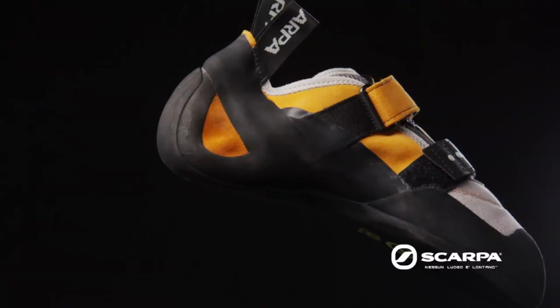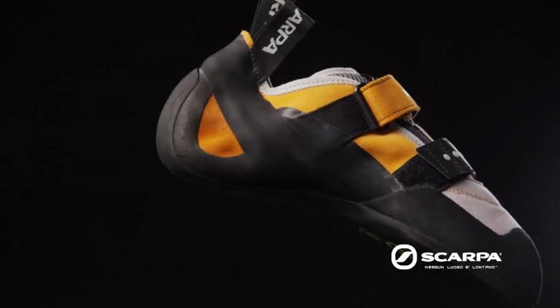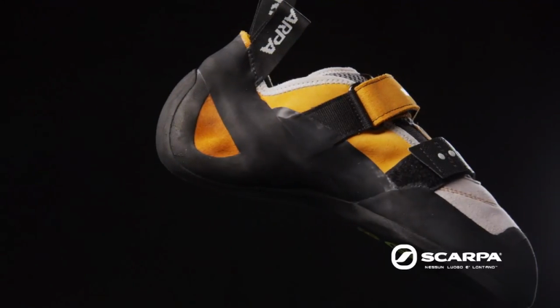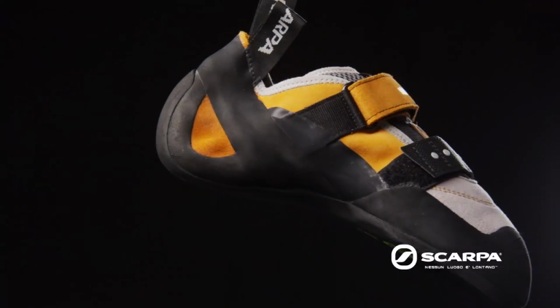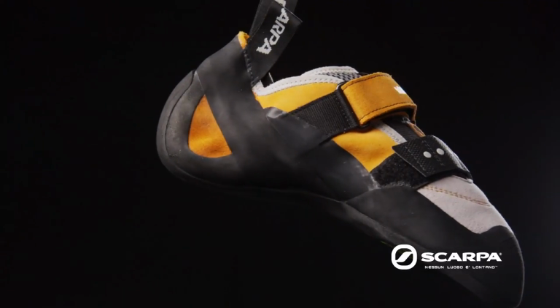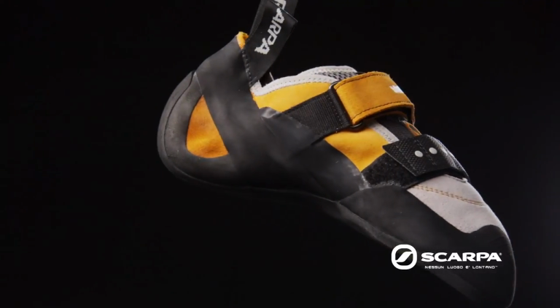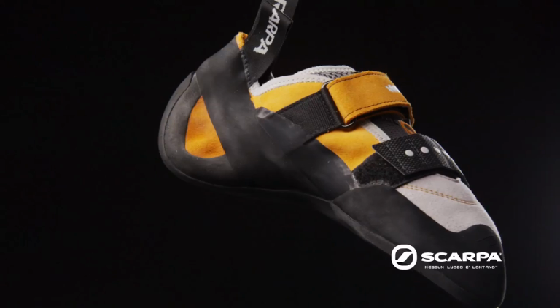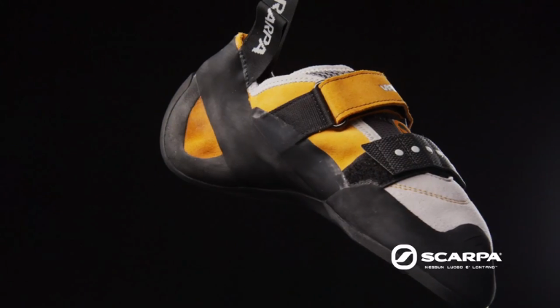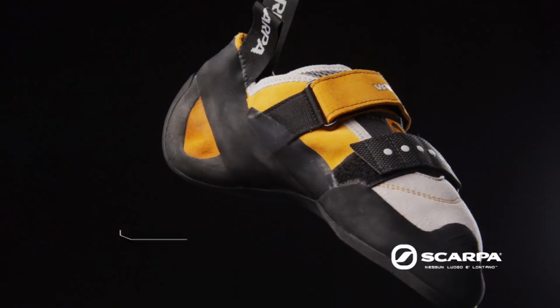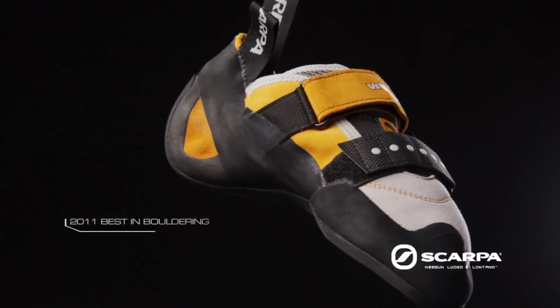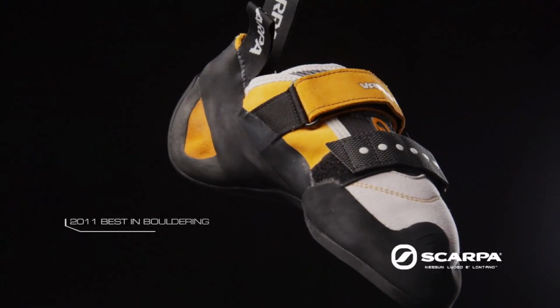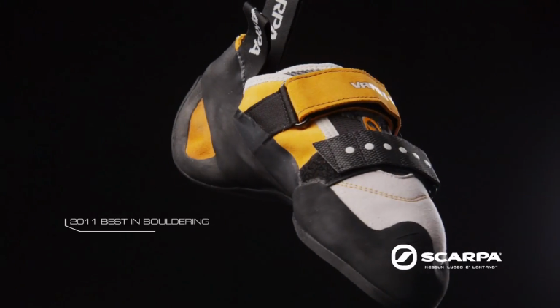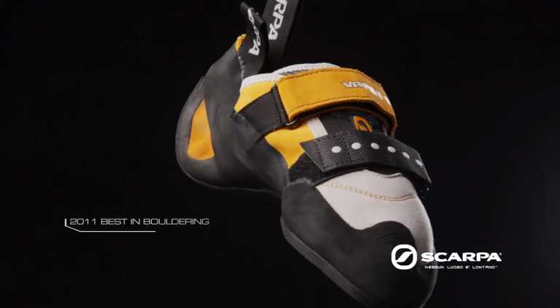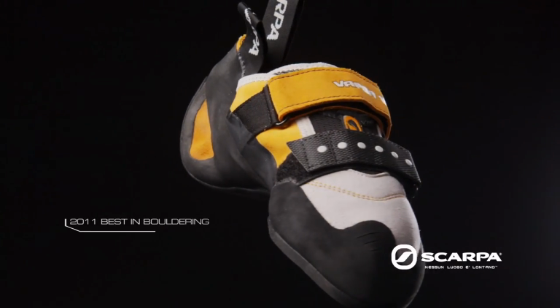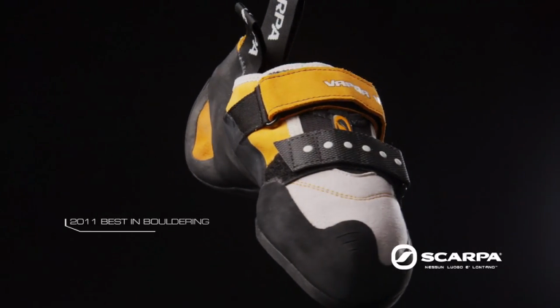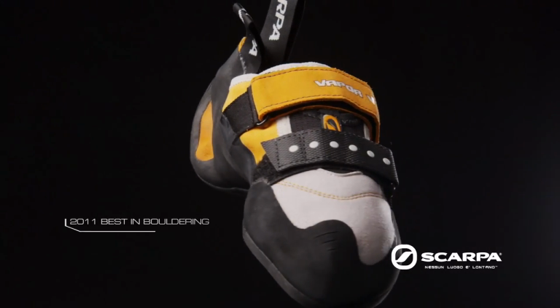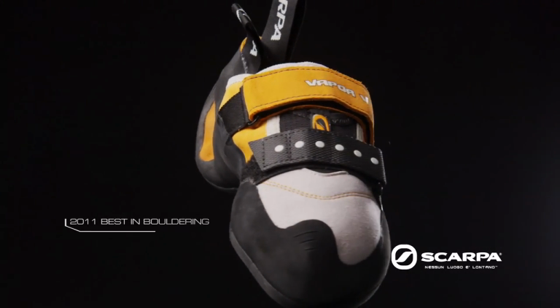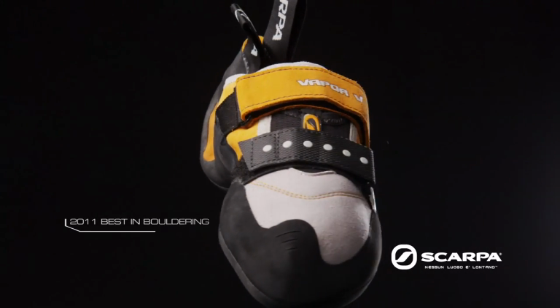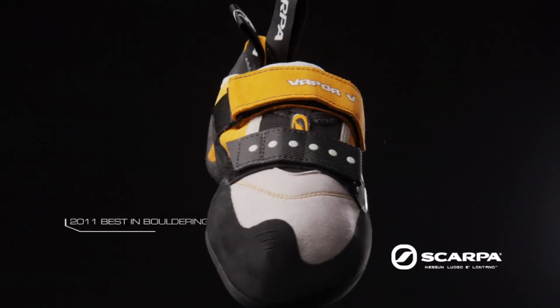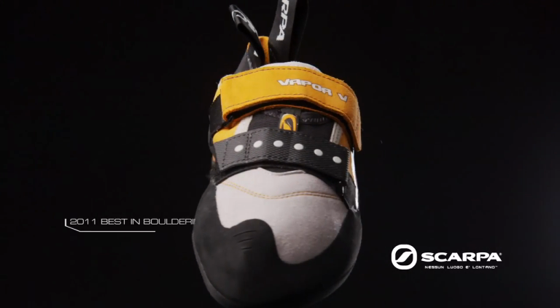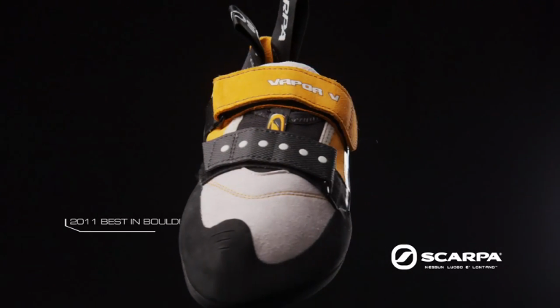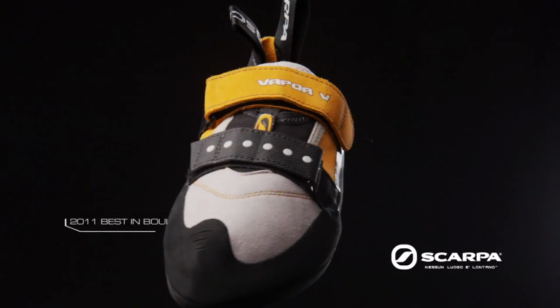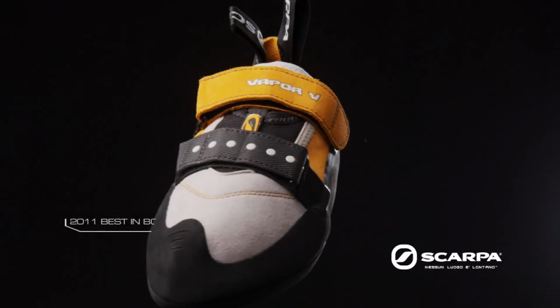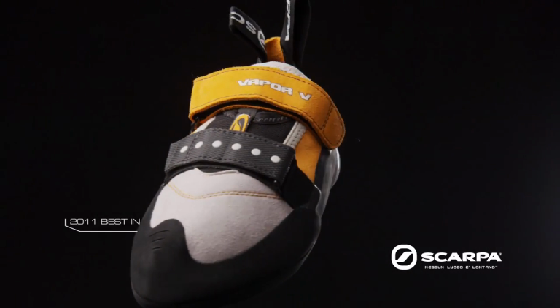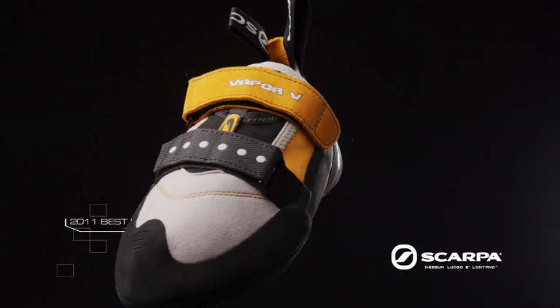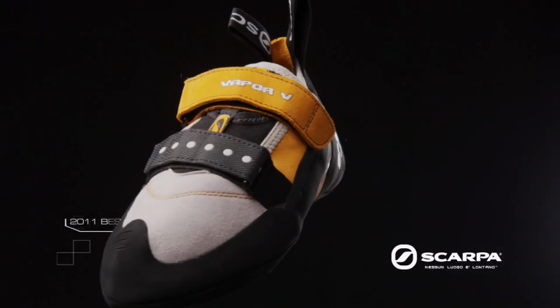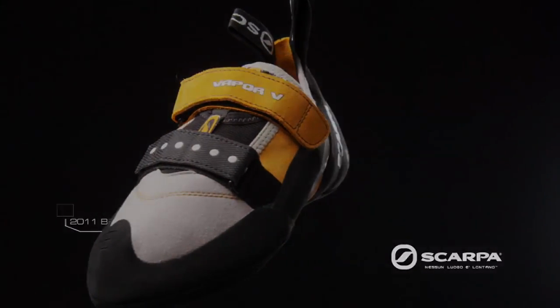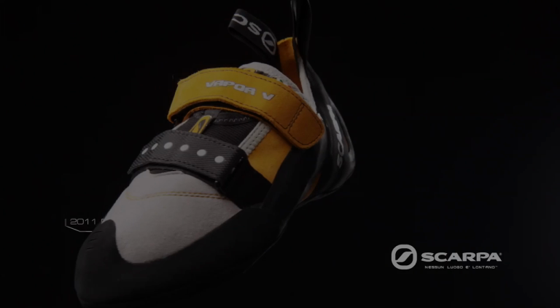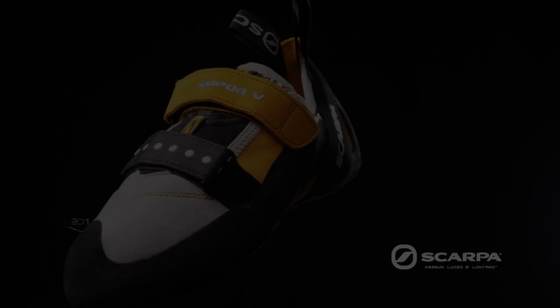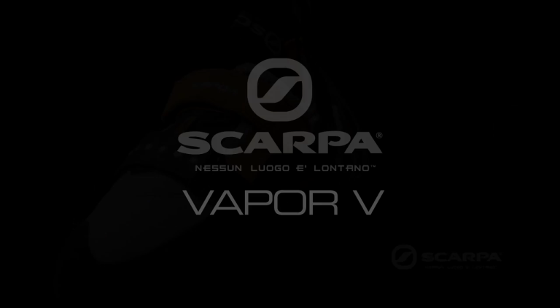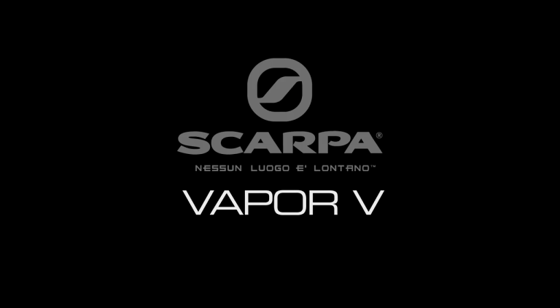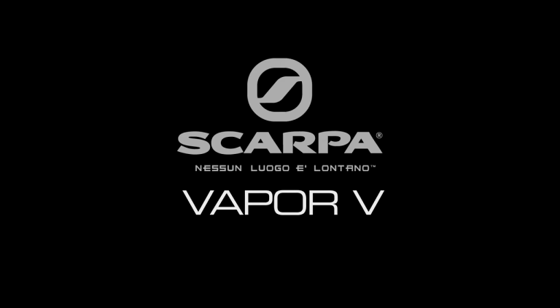All of these features led the Vapor V to be named 2011's Best in Bouldering by Blue Ridge Outdoors. This is the Vapor V.